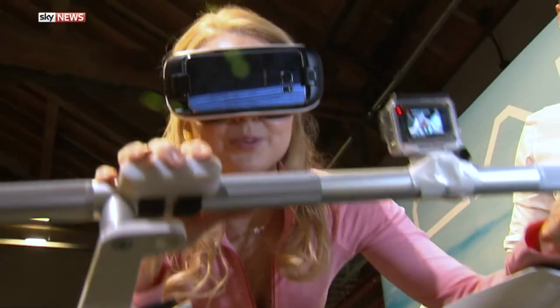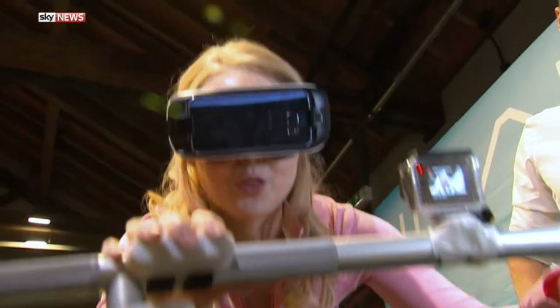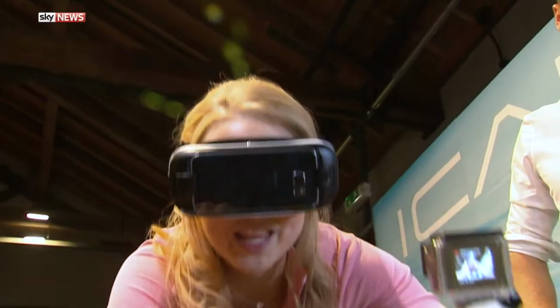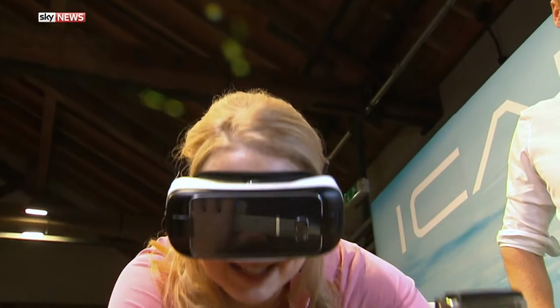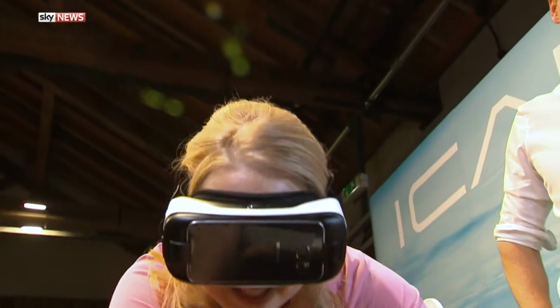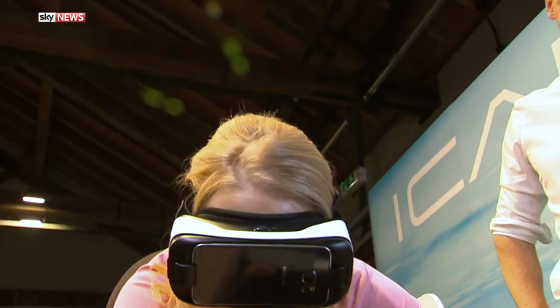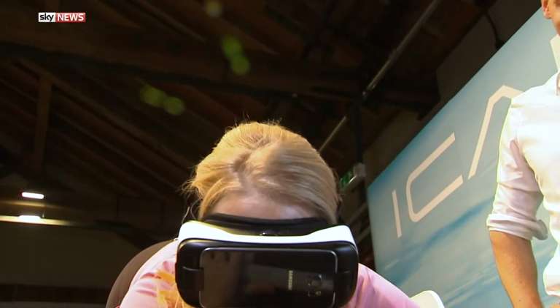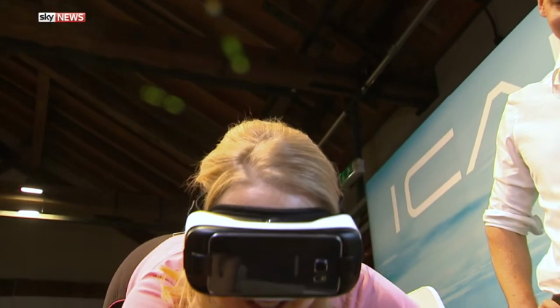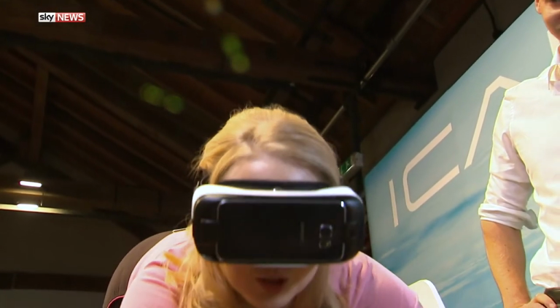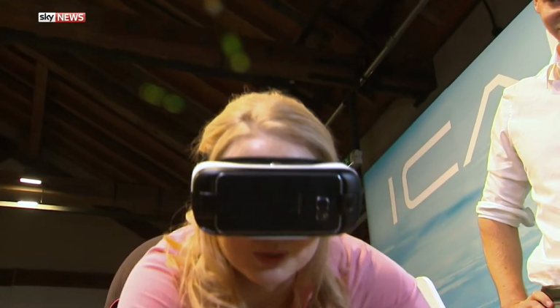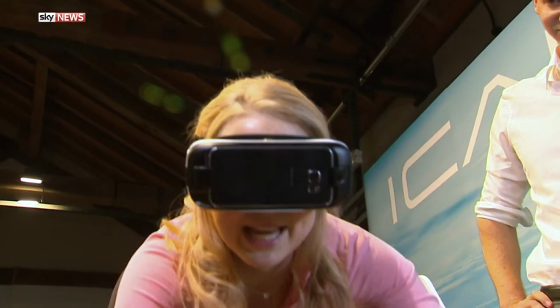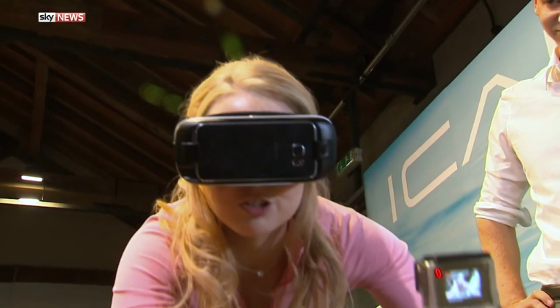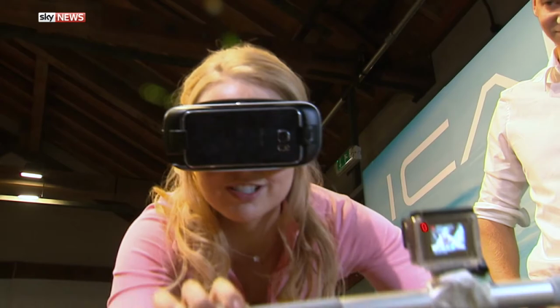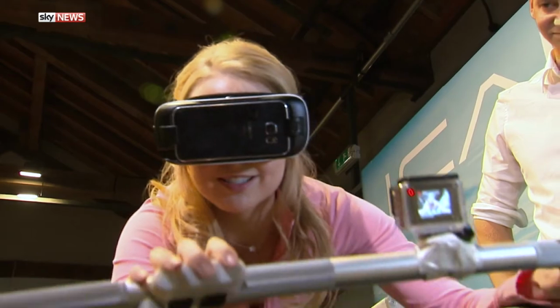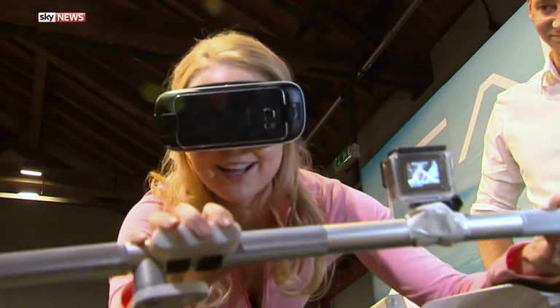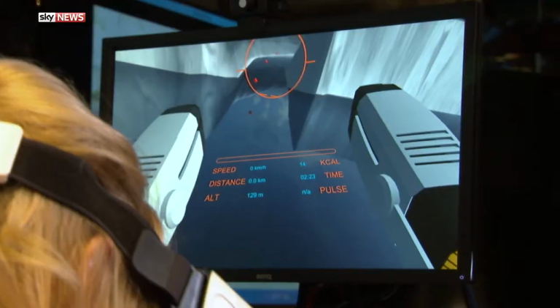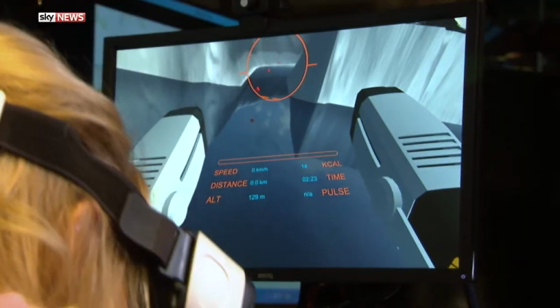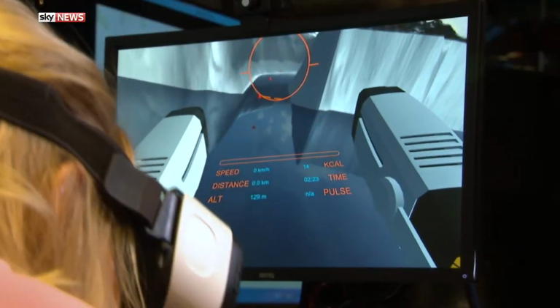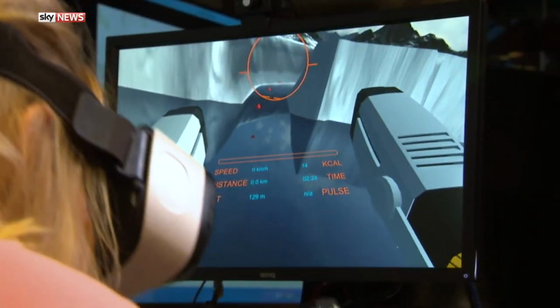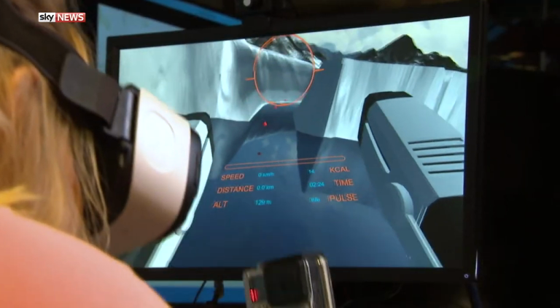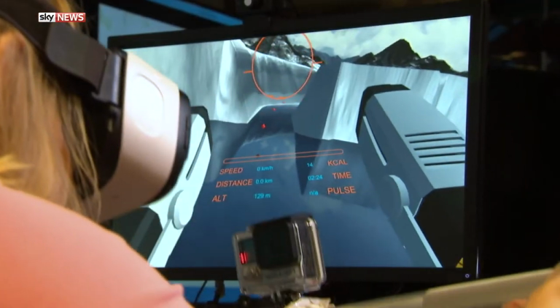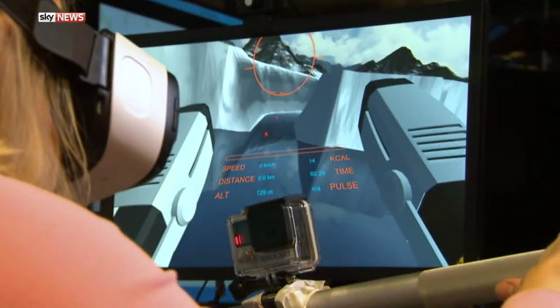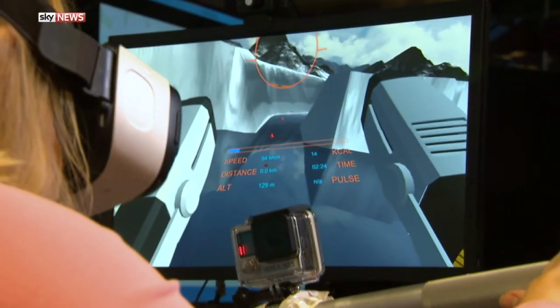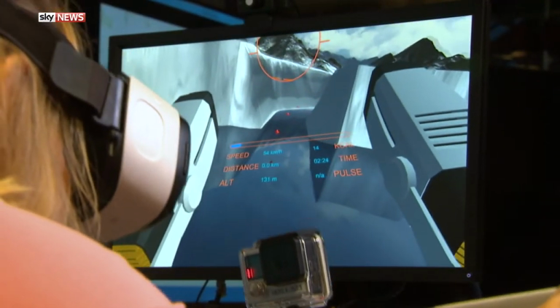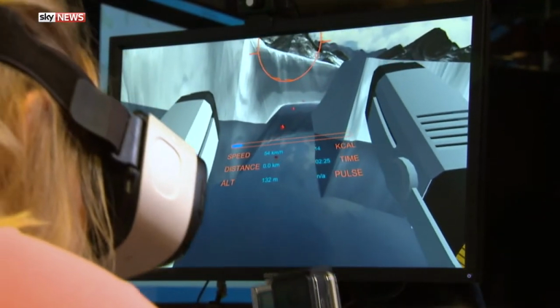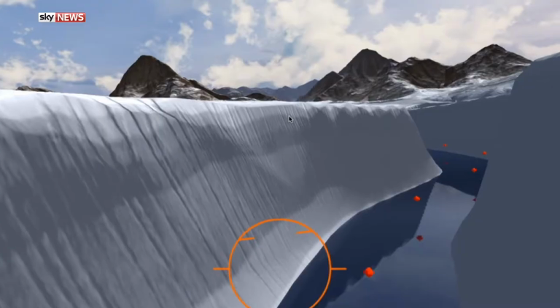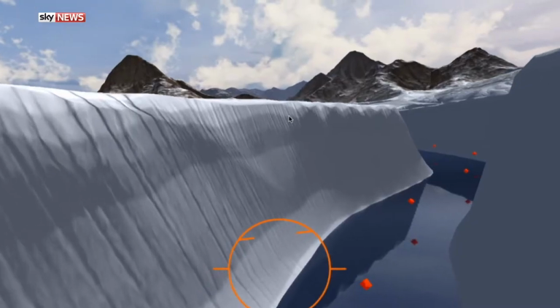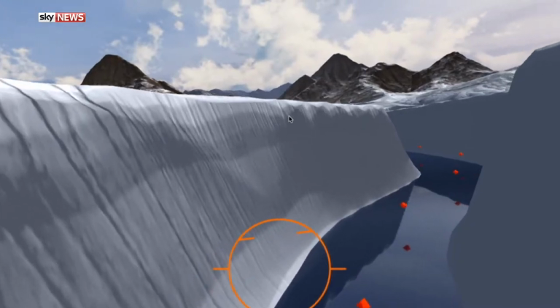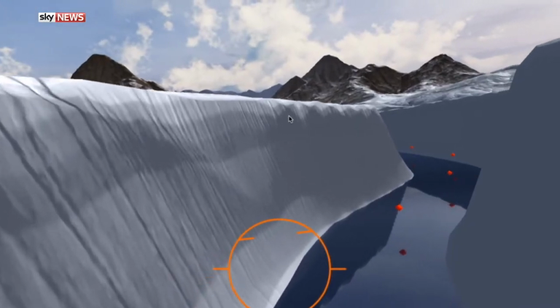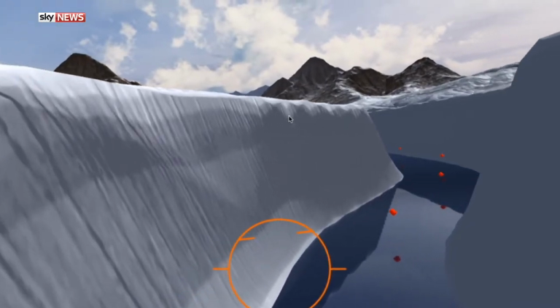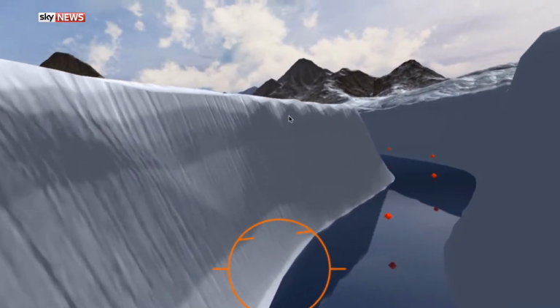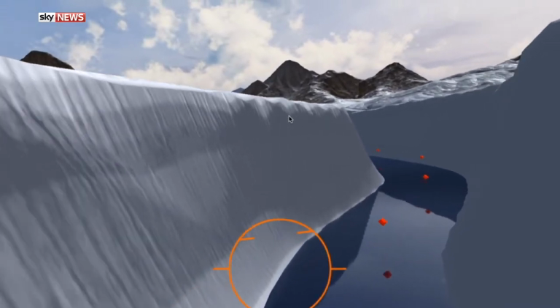This is it. It's called Icarus and it's an exercise machine with virtual reality.